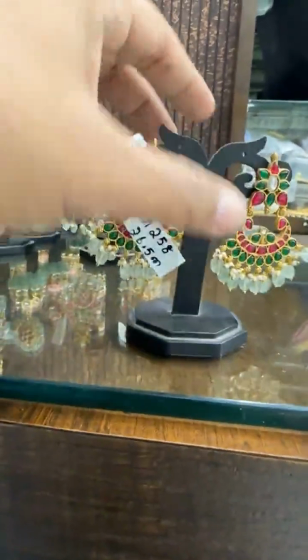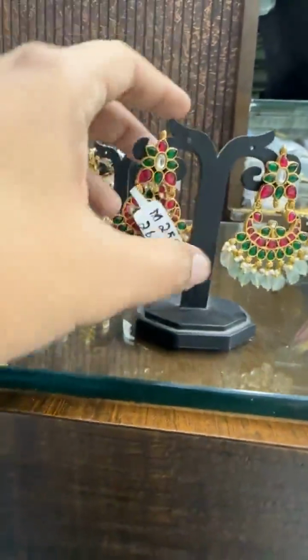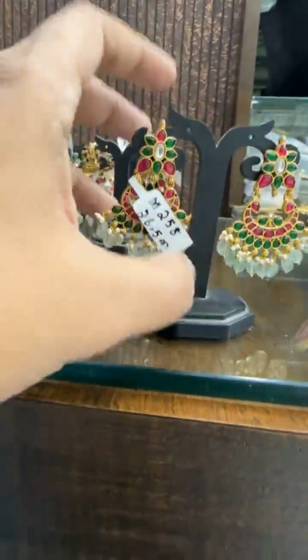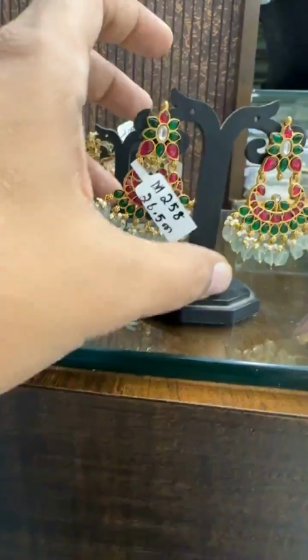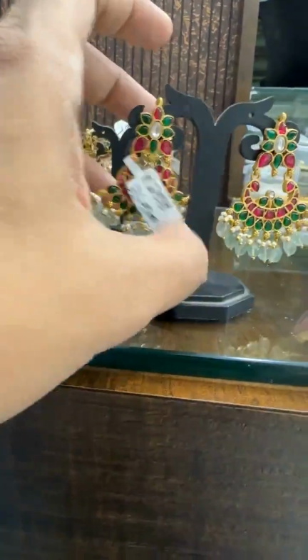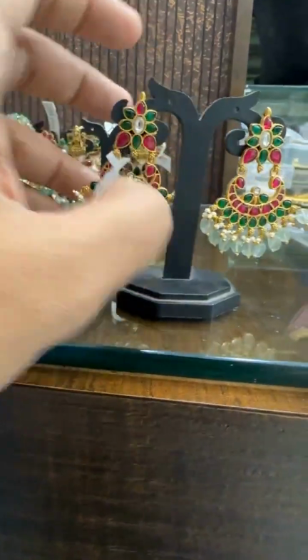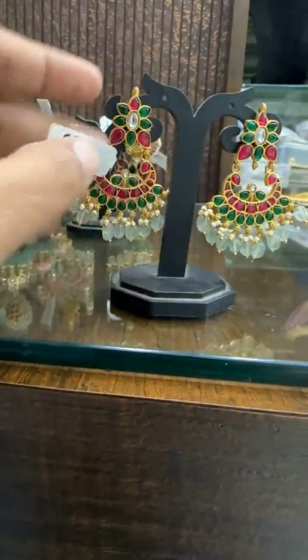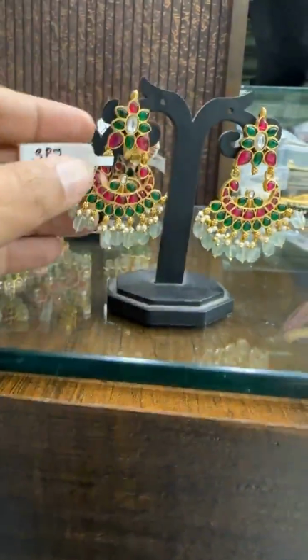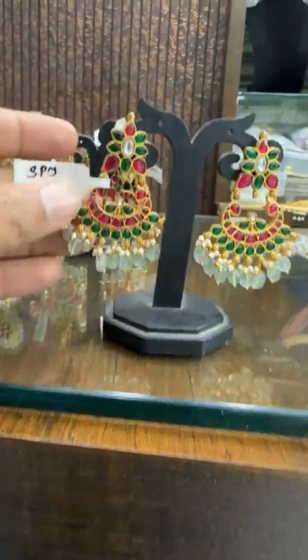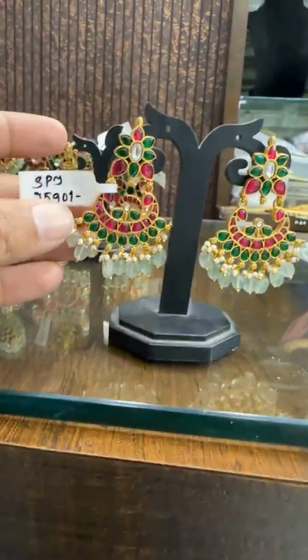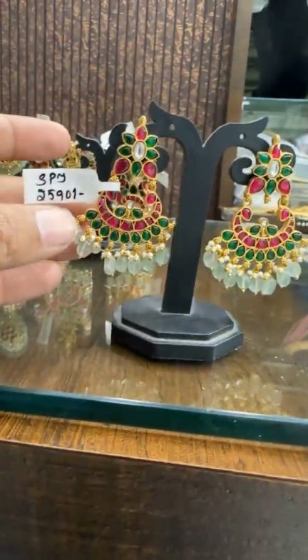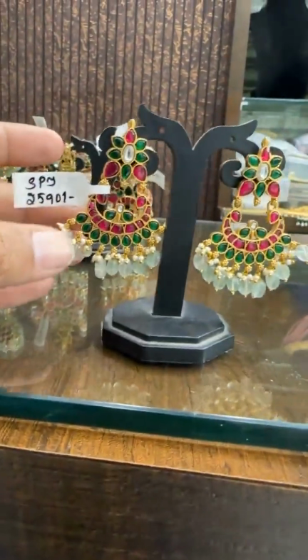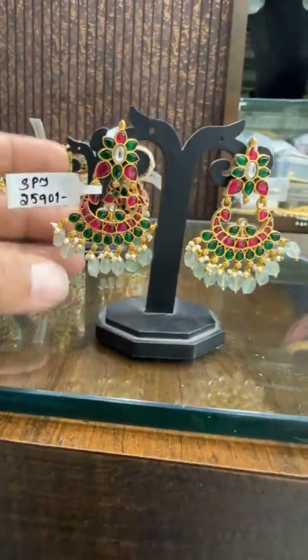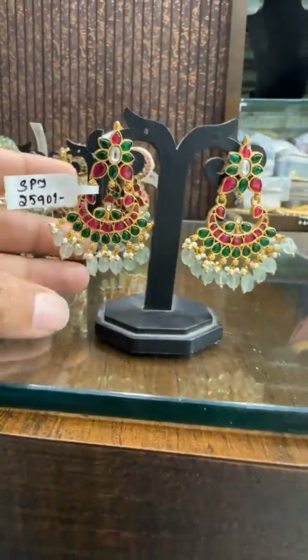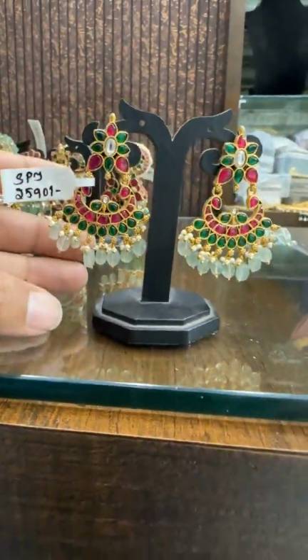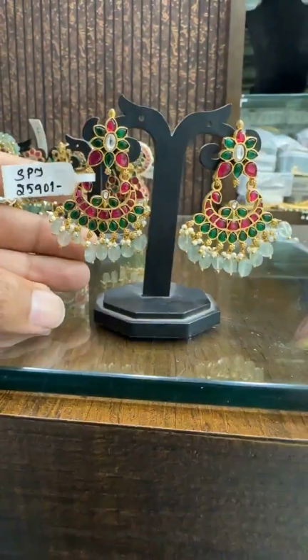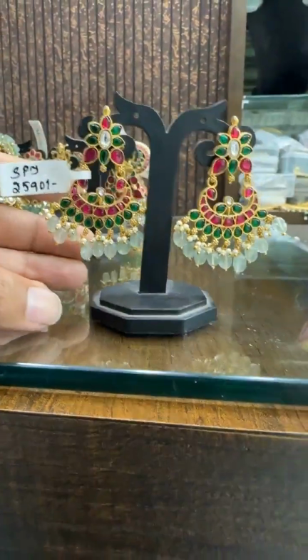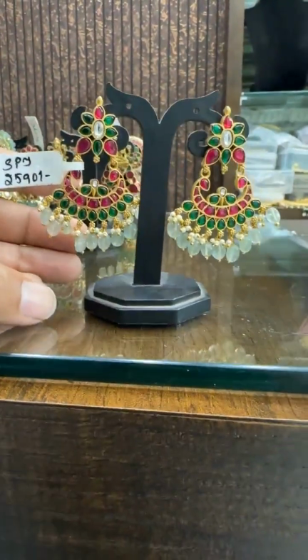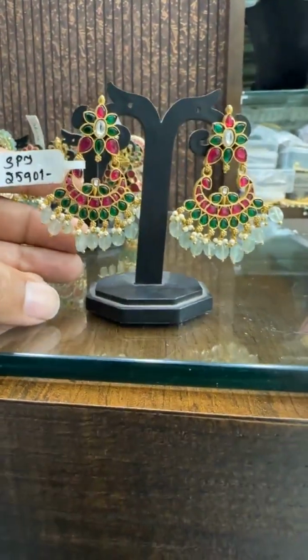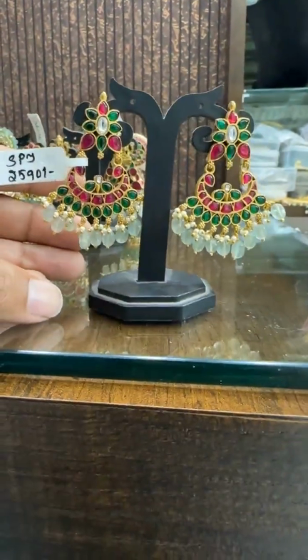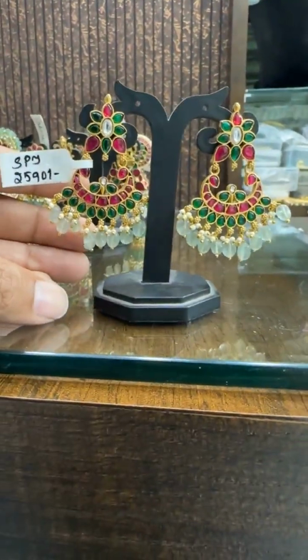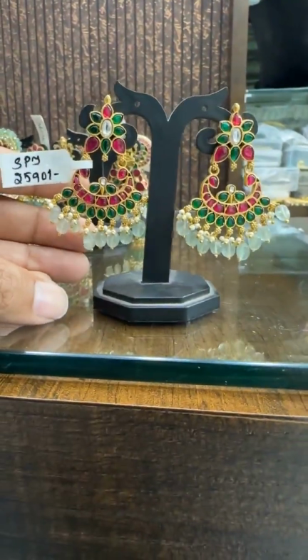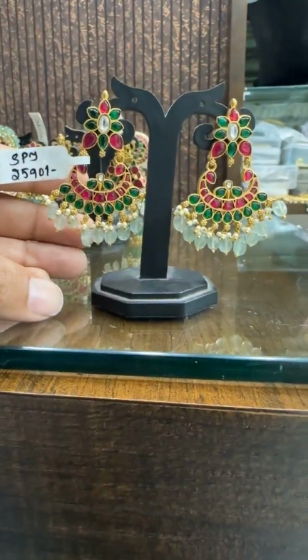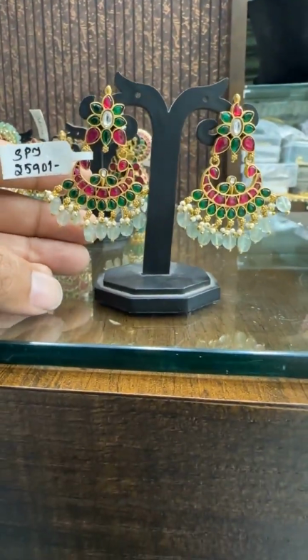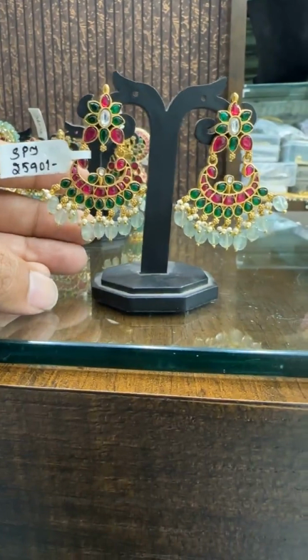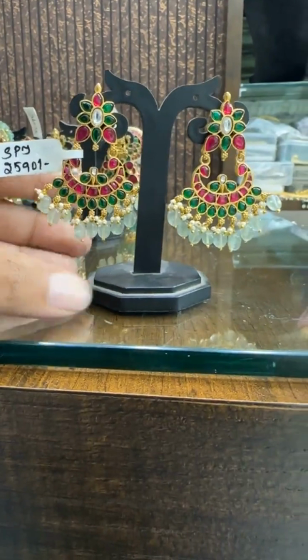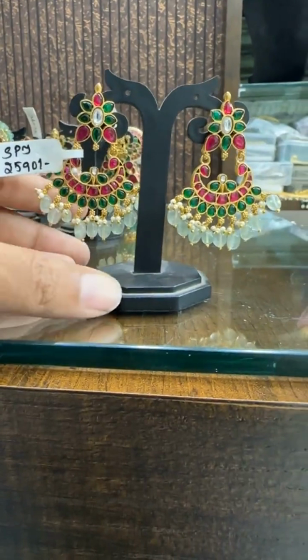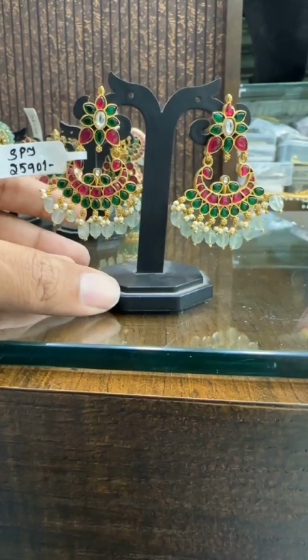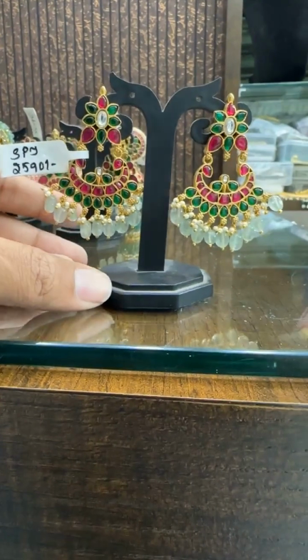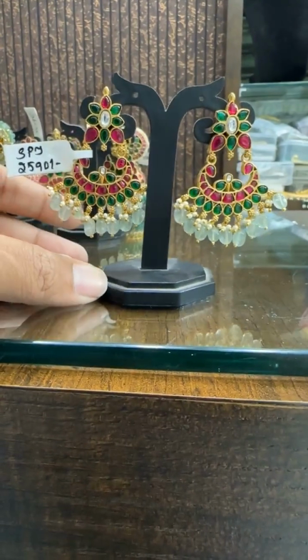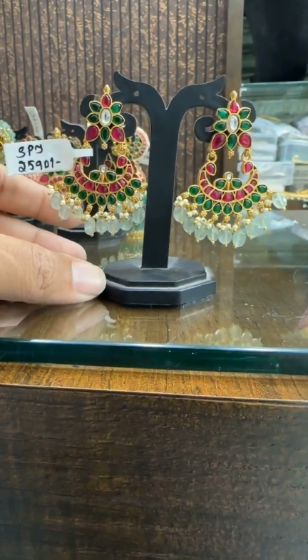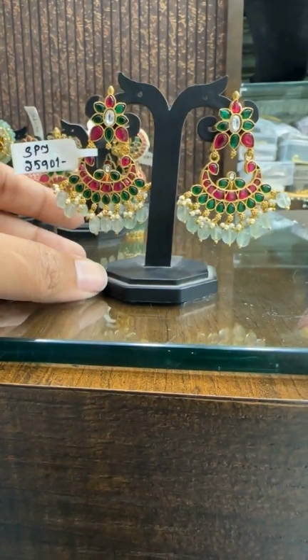Then we have this Chanbali restock. Price ₹2590.